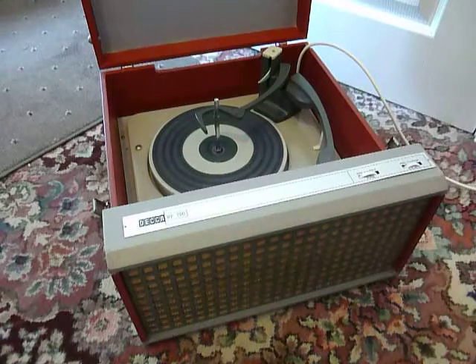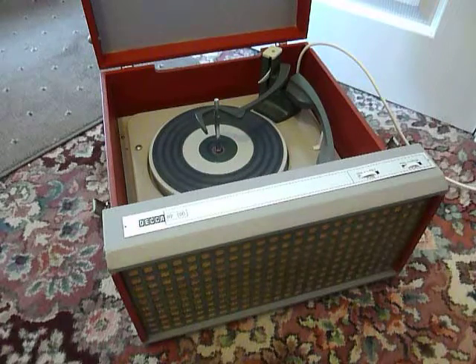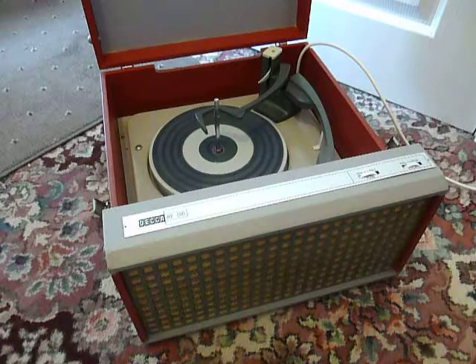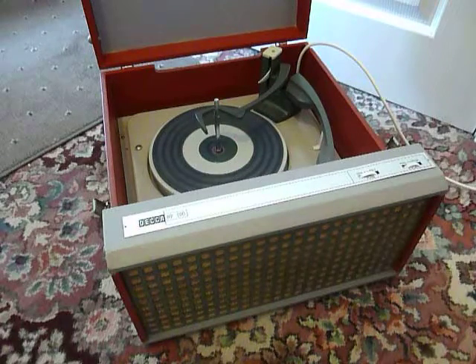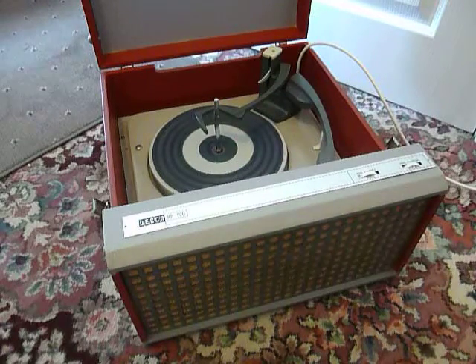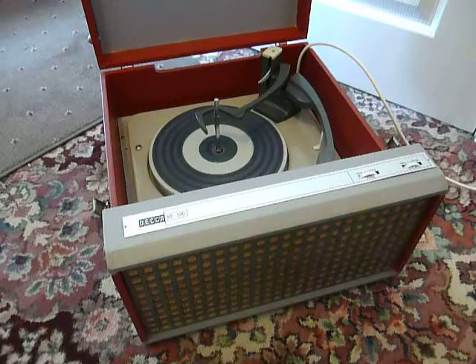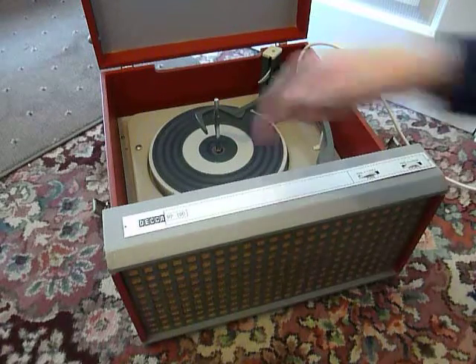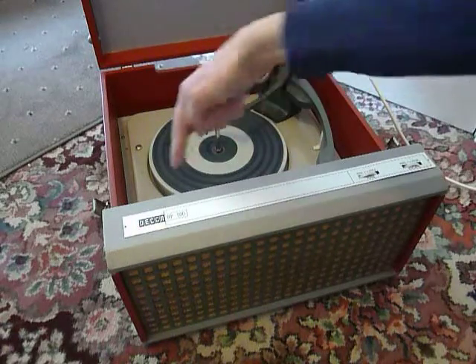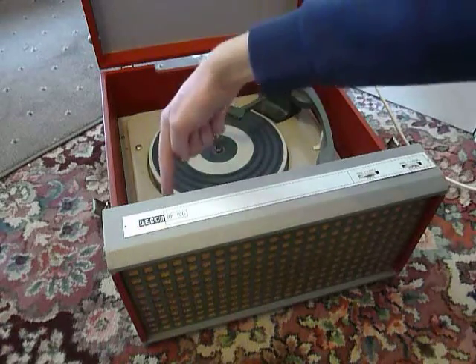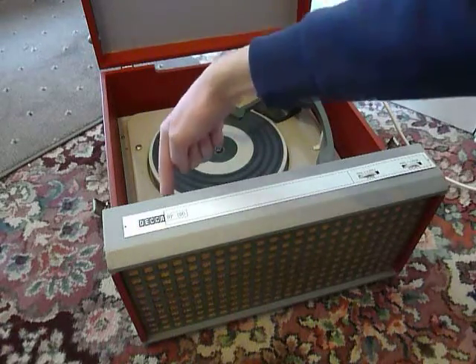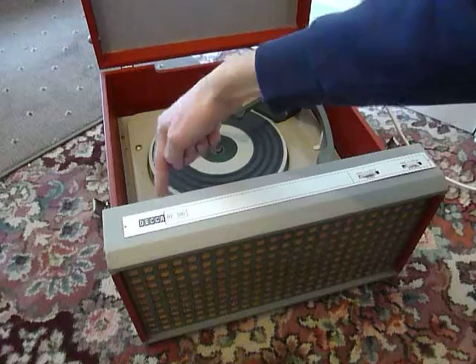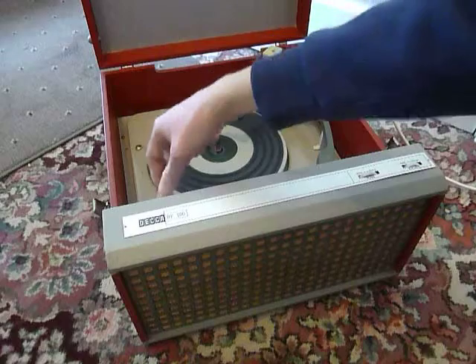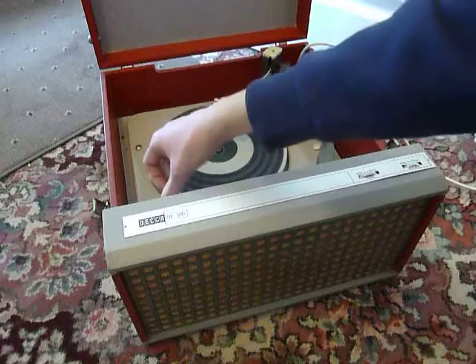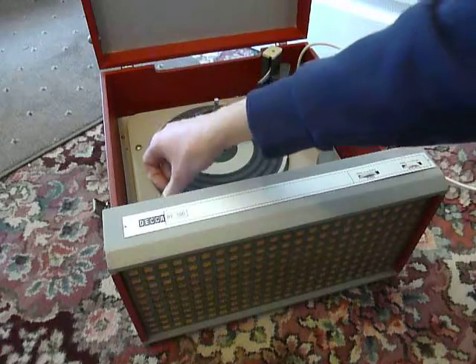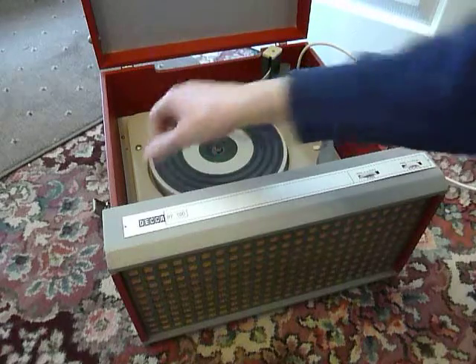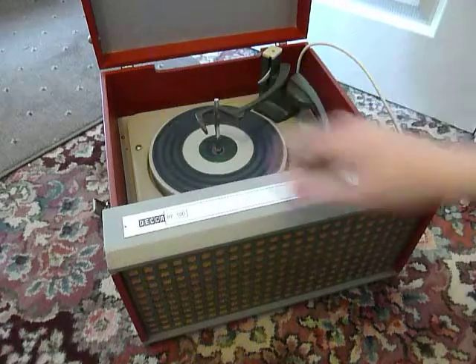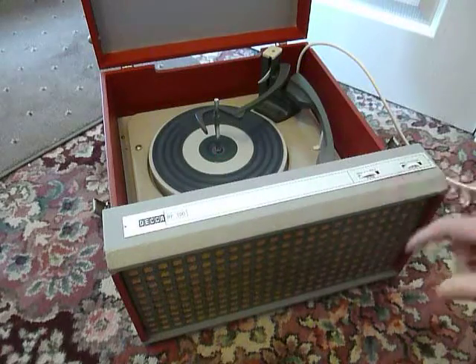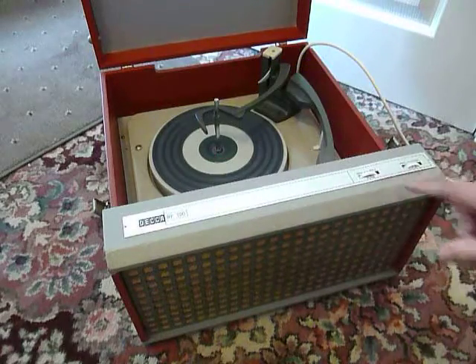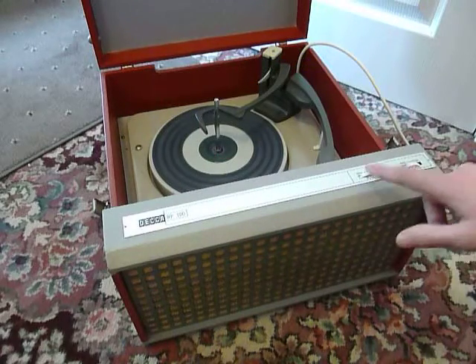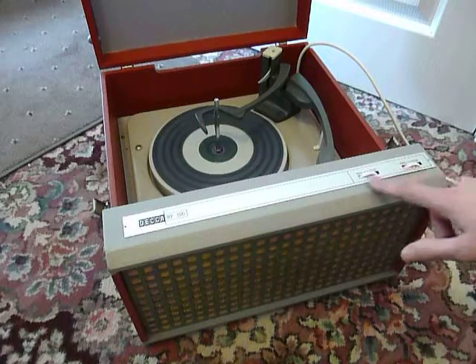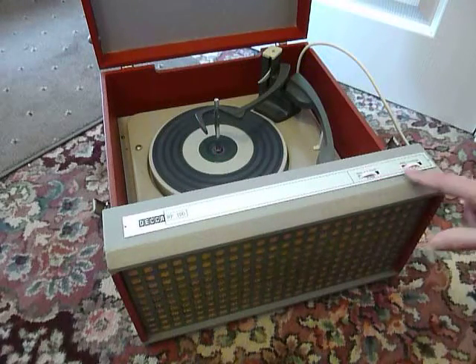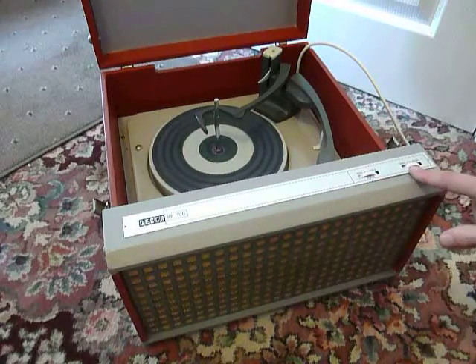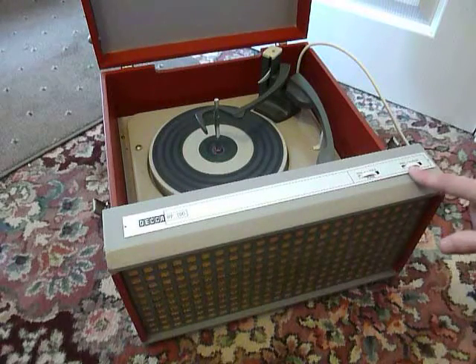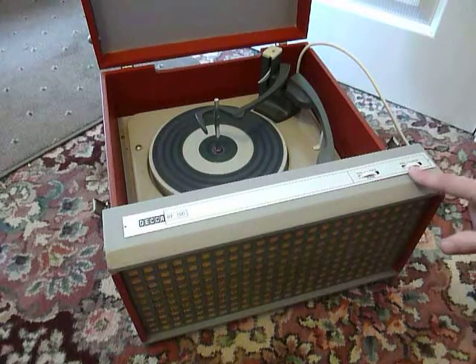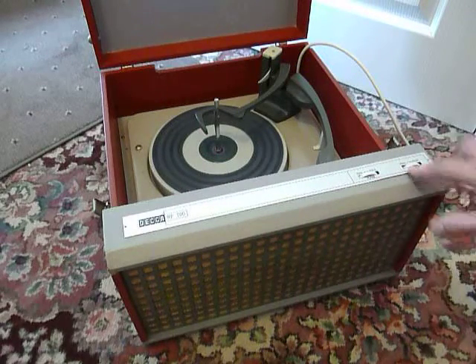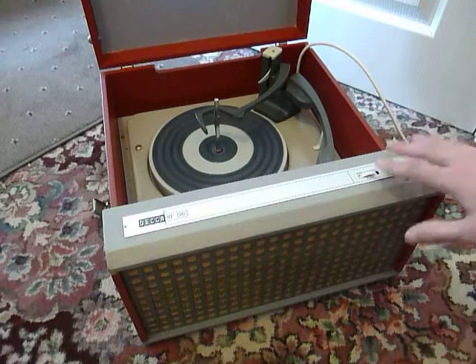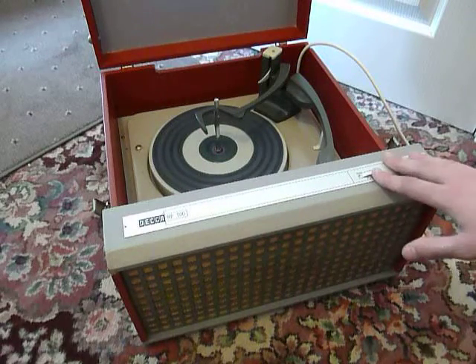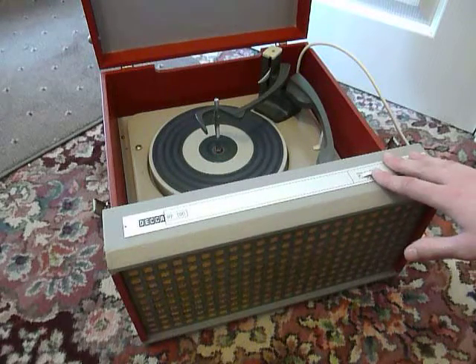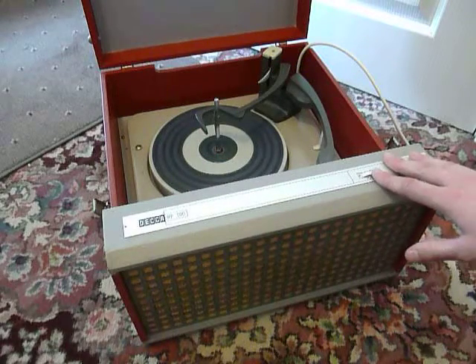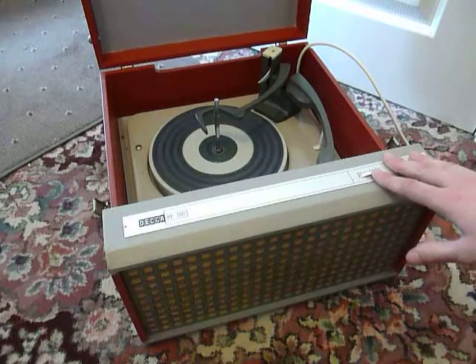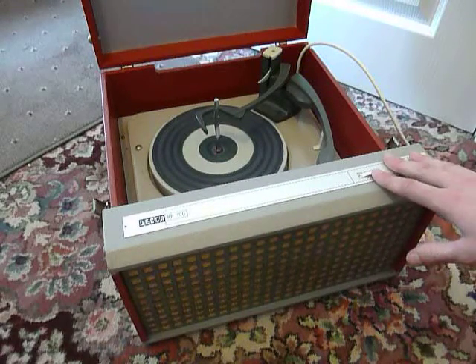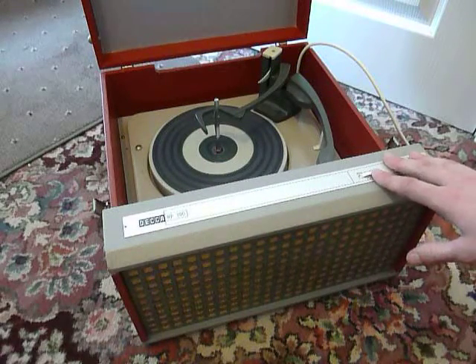The on/off switch is located here, and the volume and tone controls are here on the right hand side.